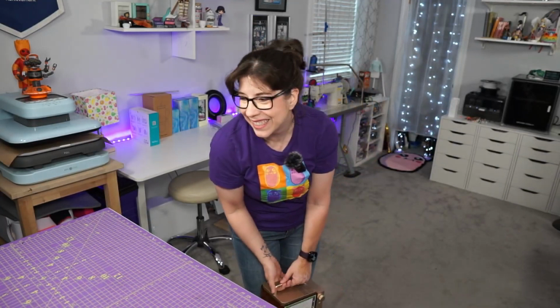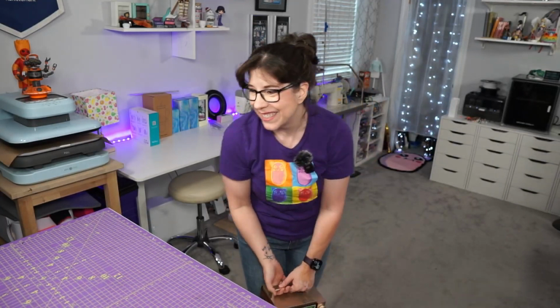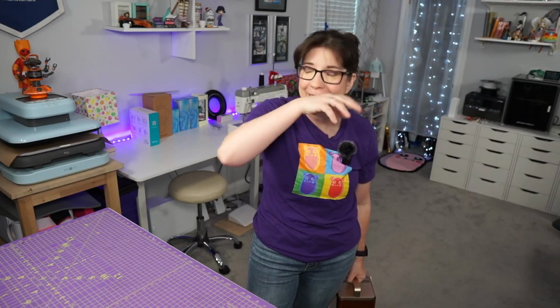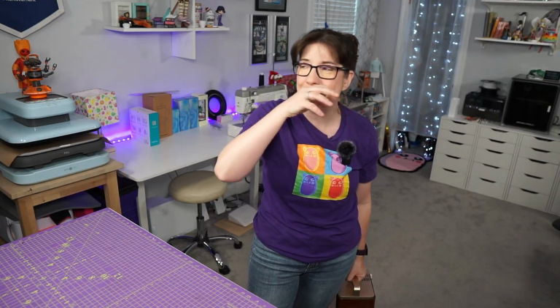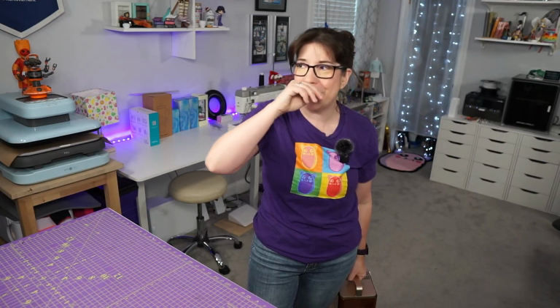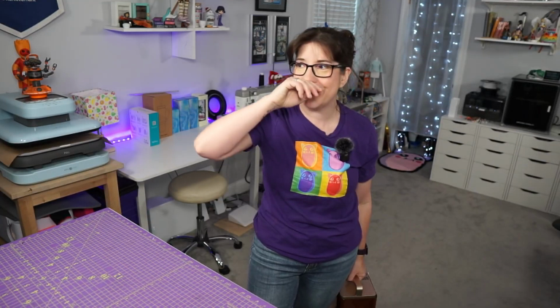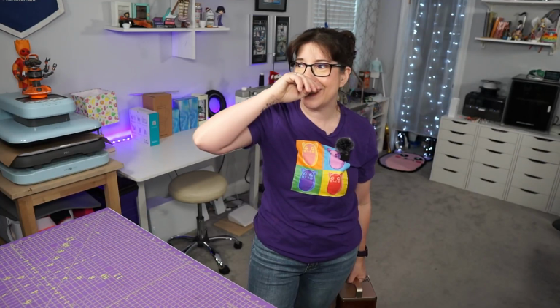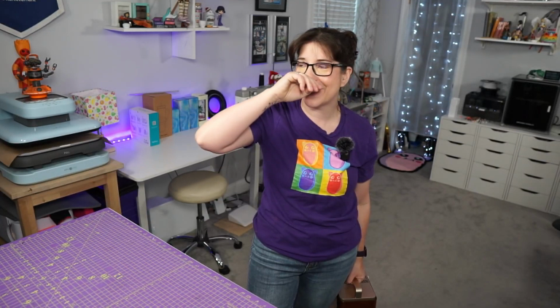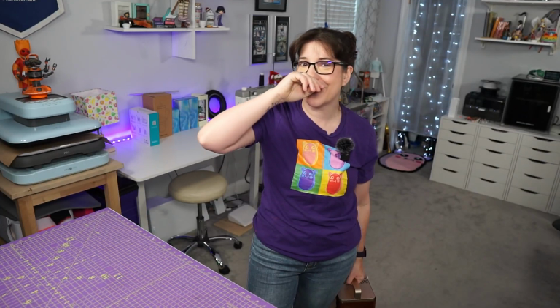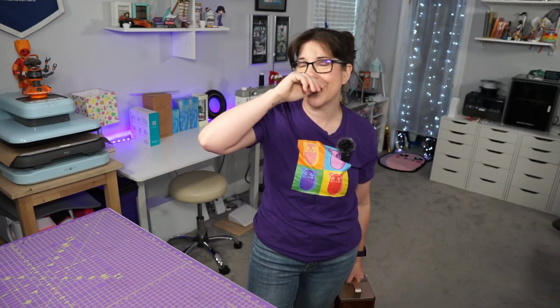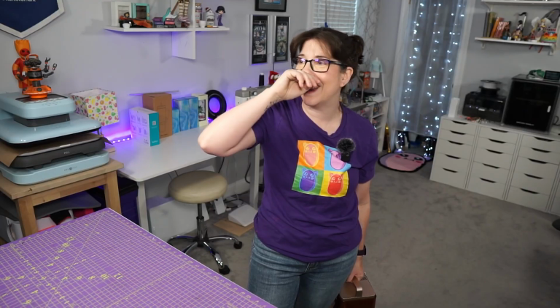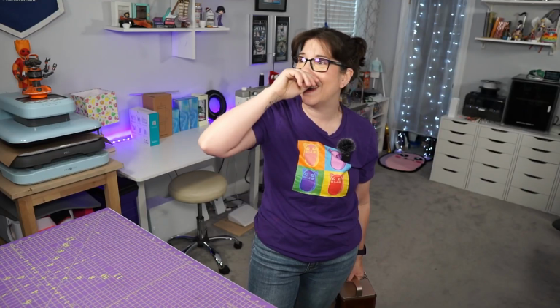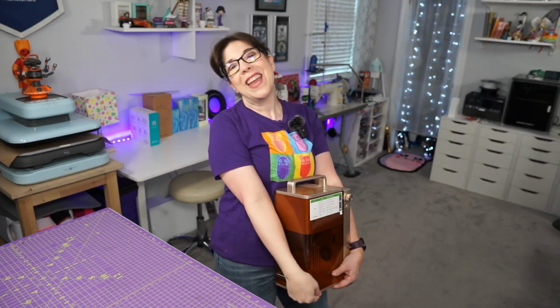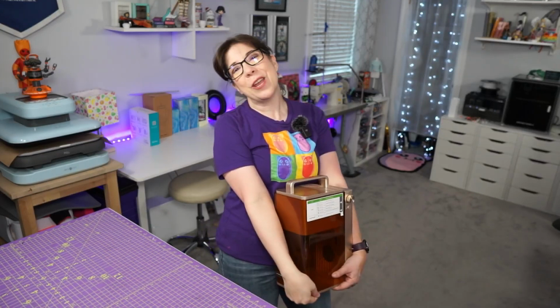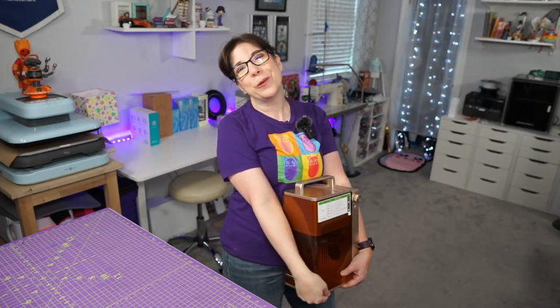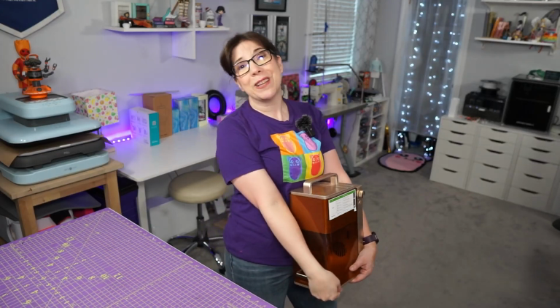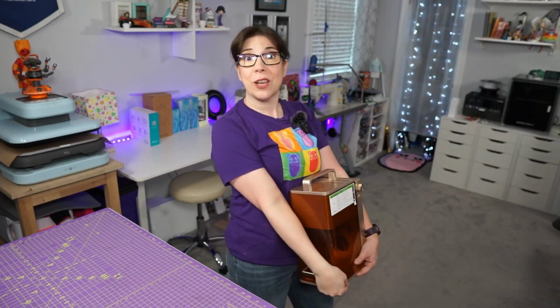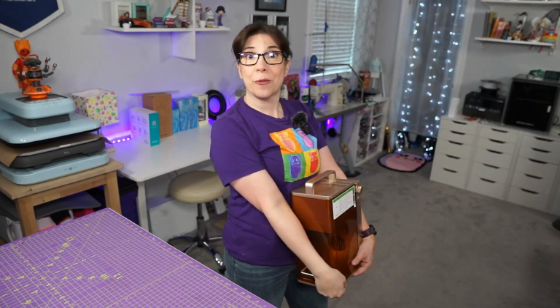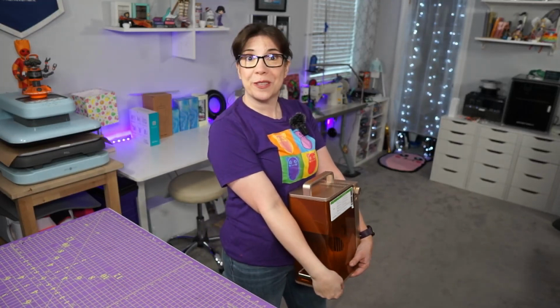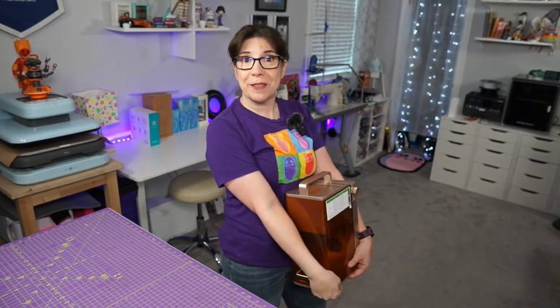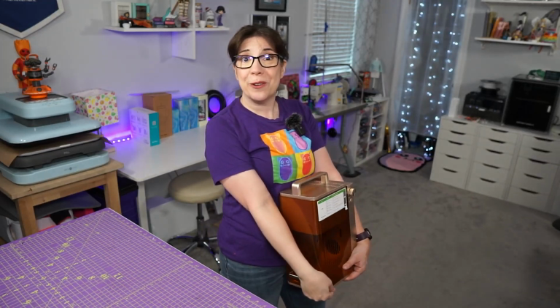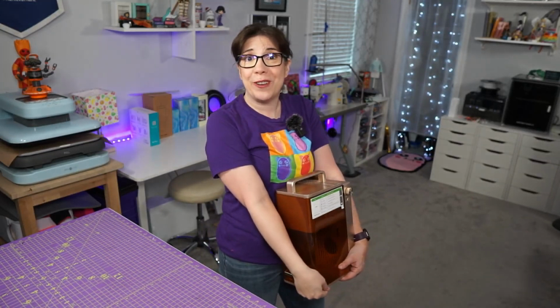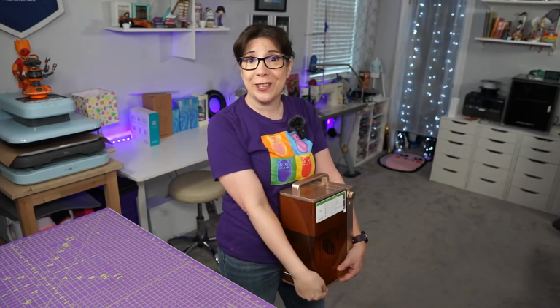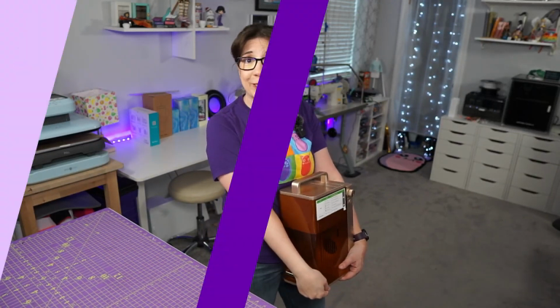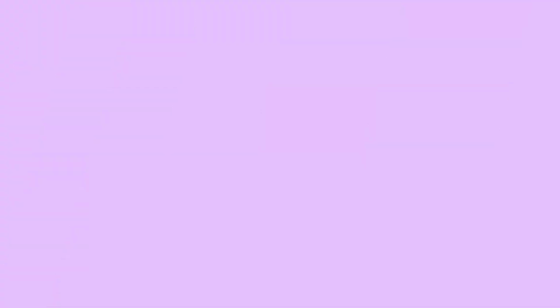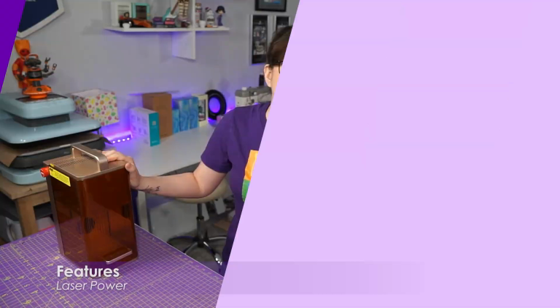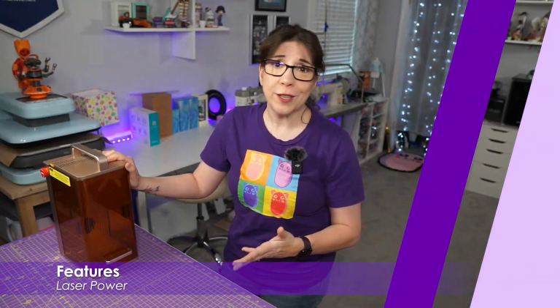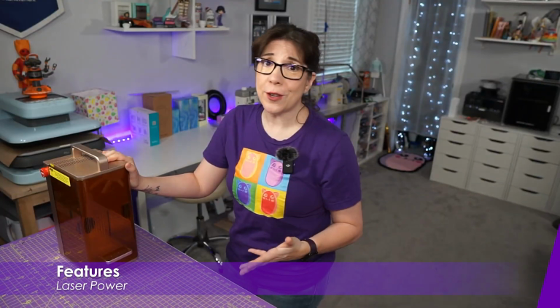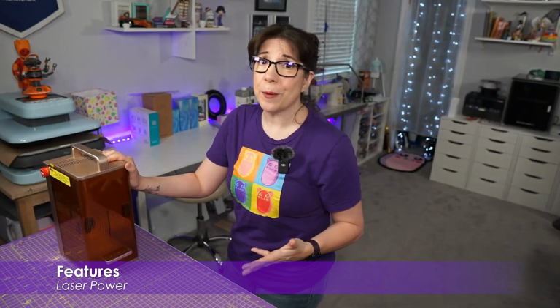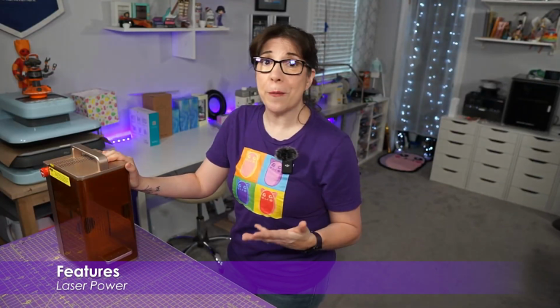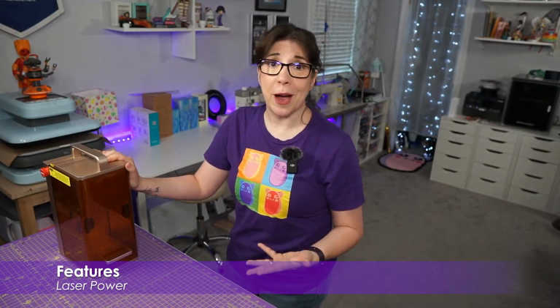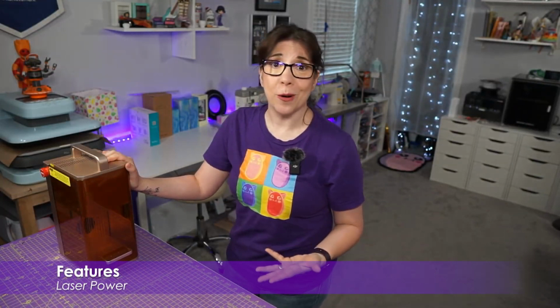I can't believe I just recorded that. Anywho, let's go through some of the new features. First, let's talk about power.